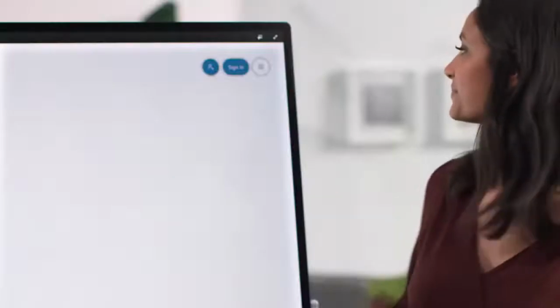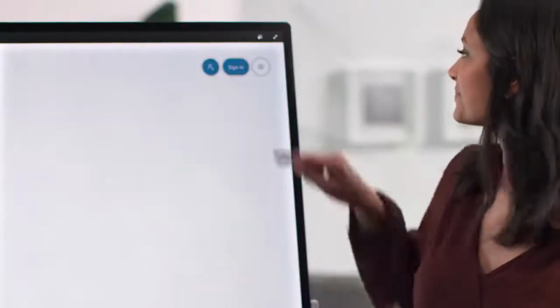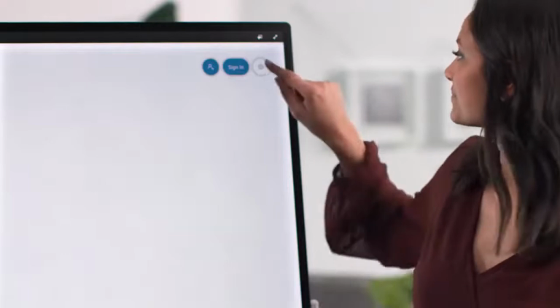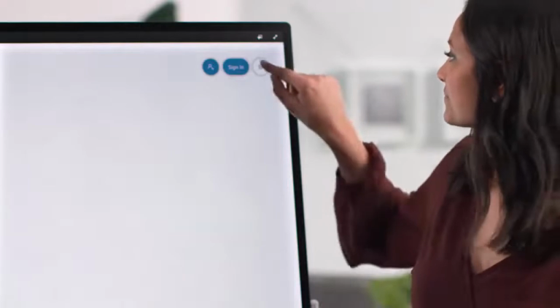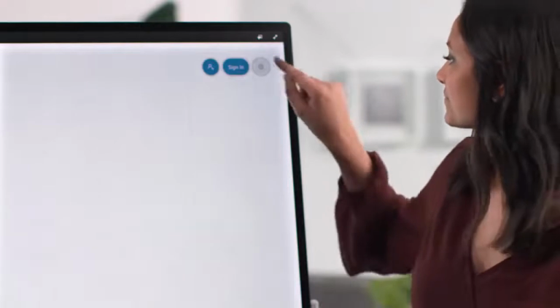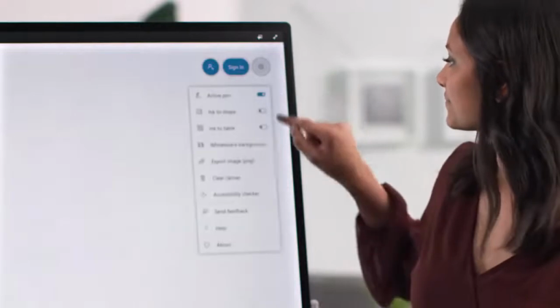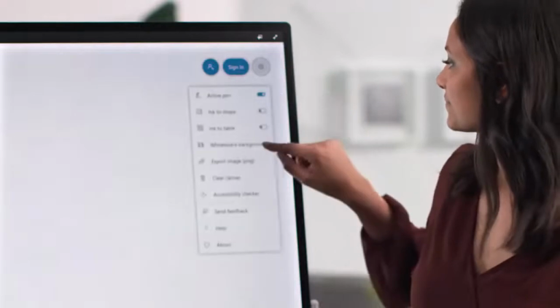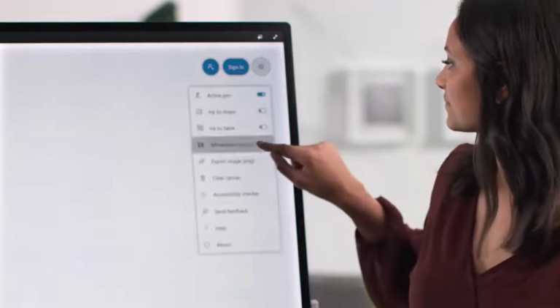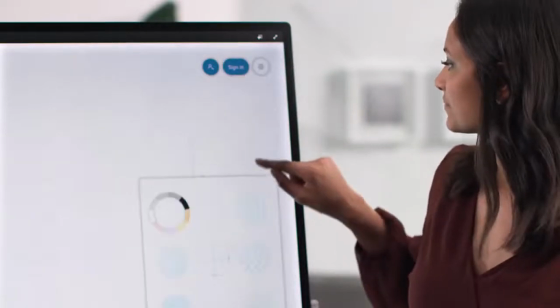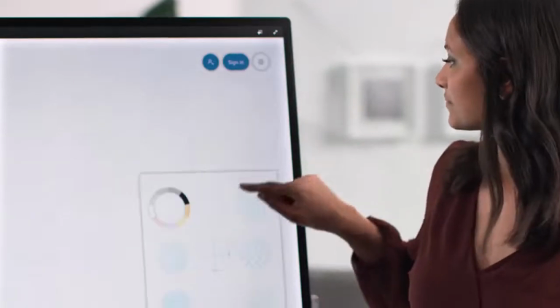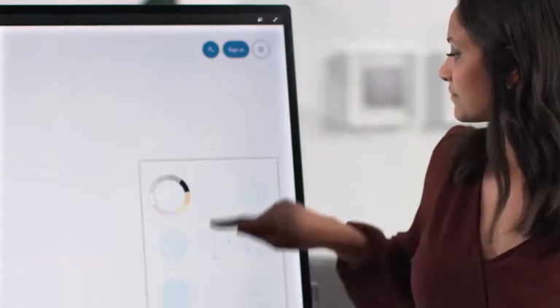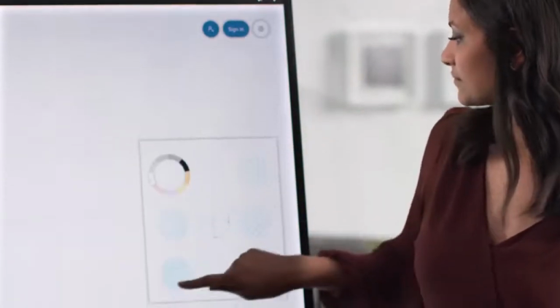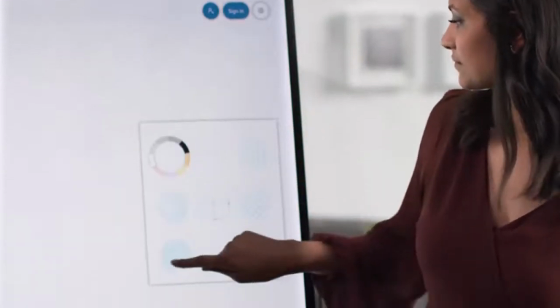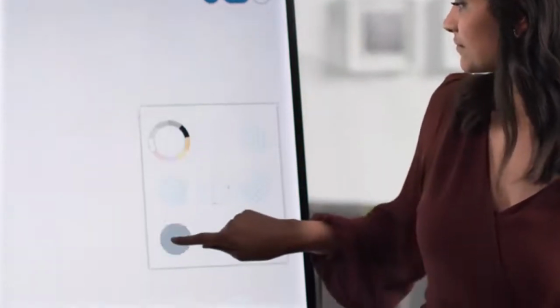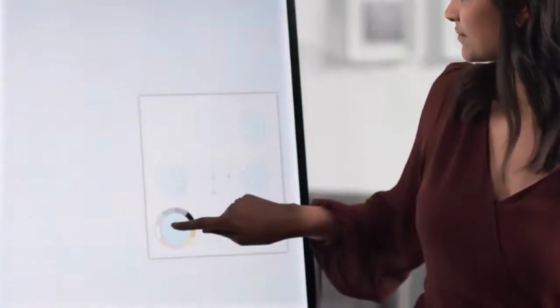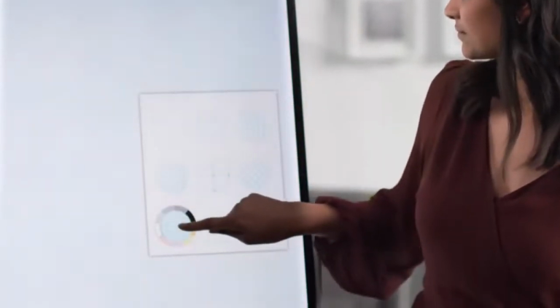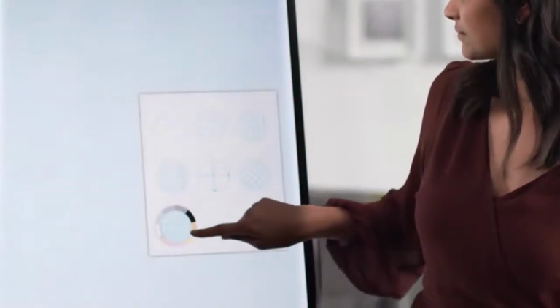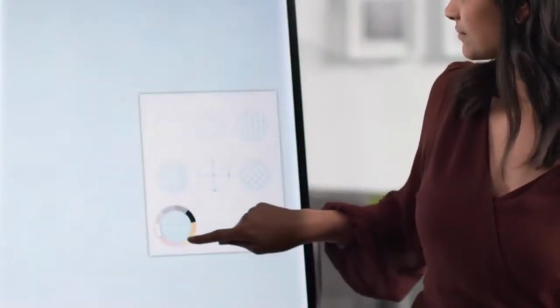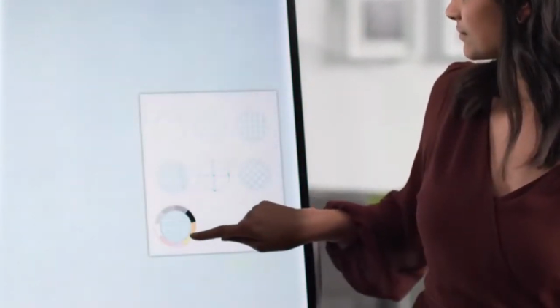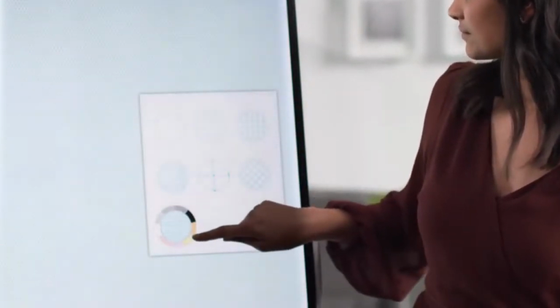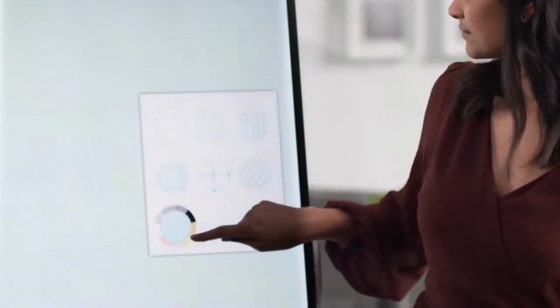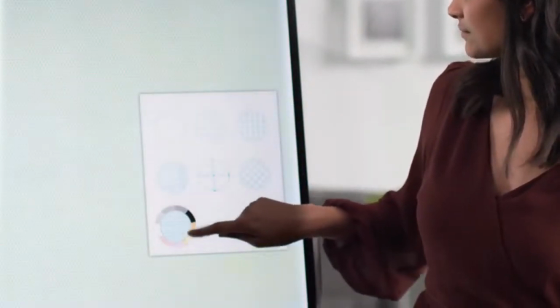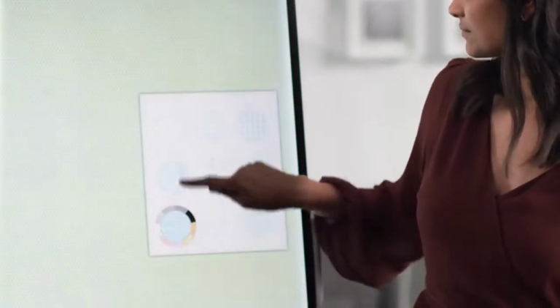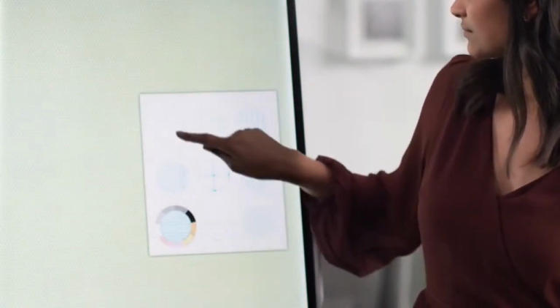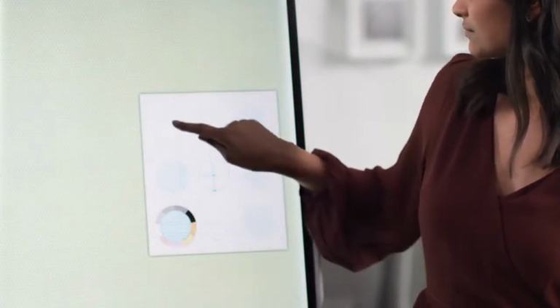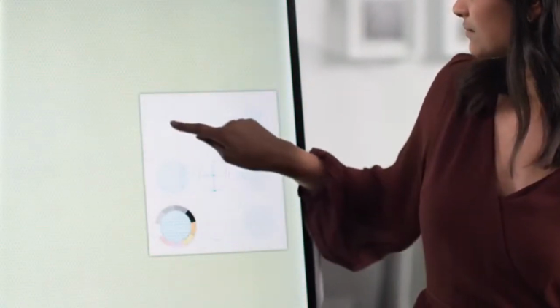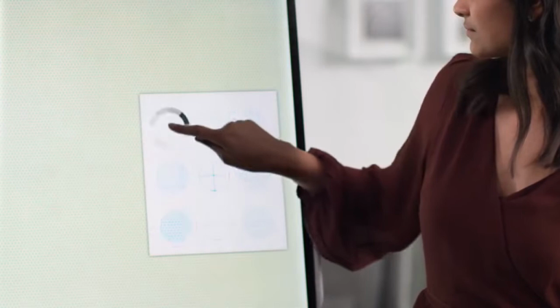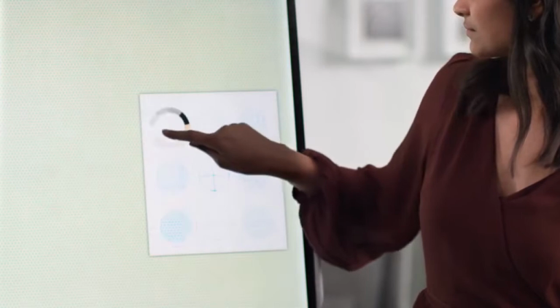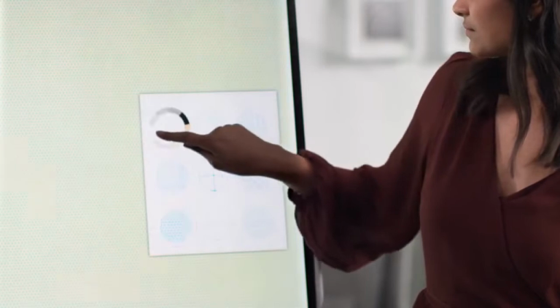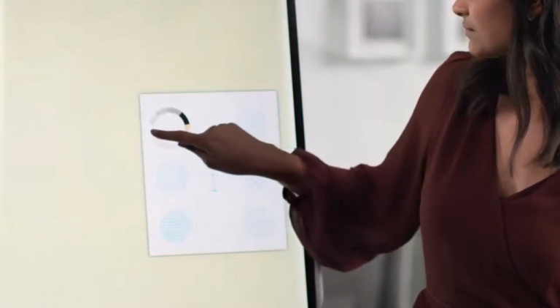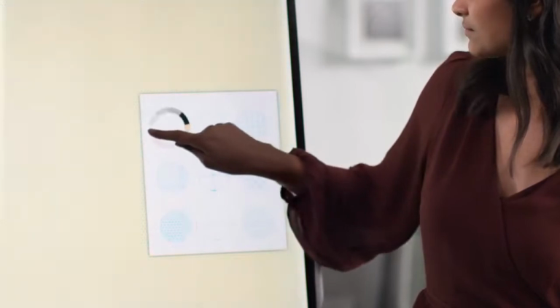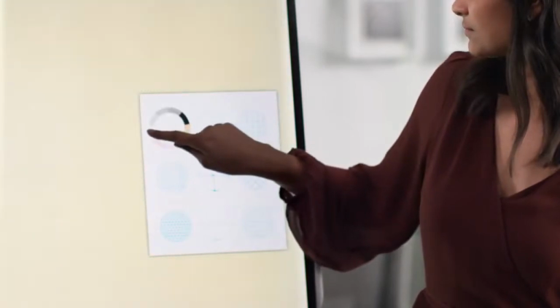In settings, you have the ability to customize the background of your canvas, including different line options and colors.